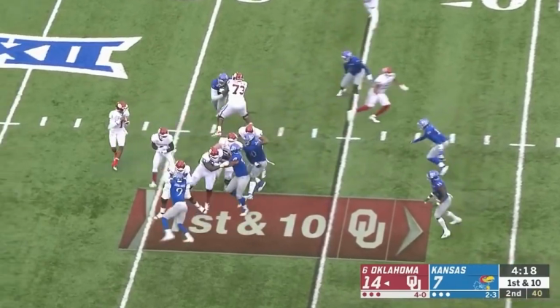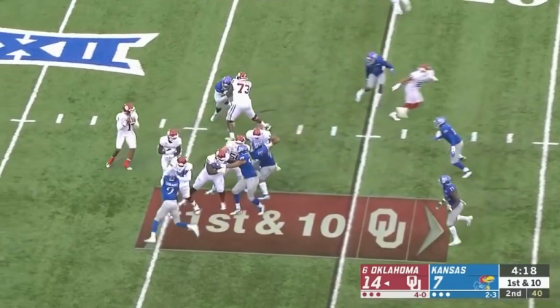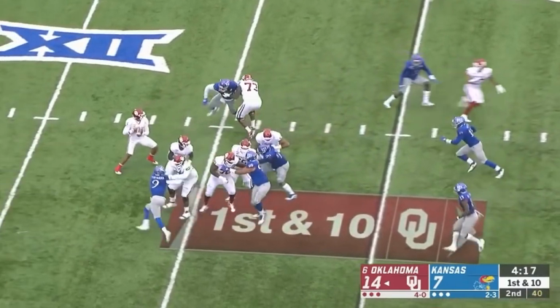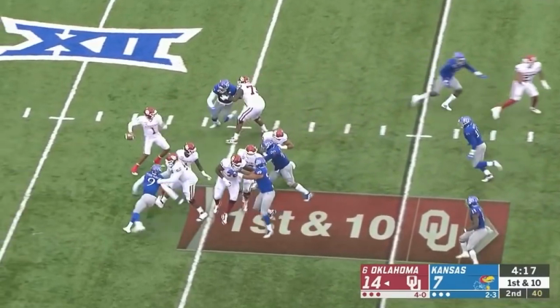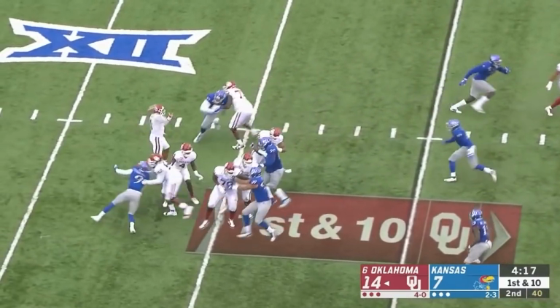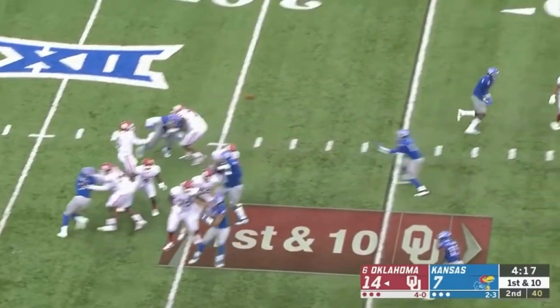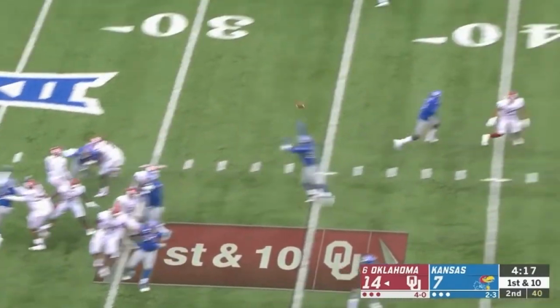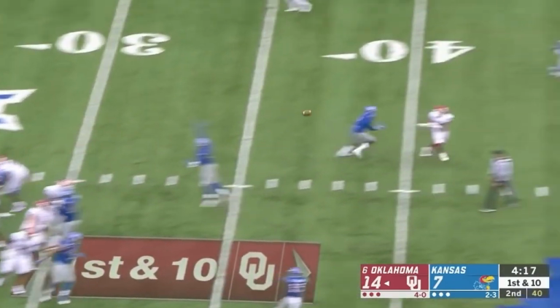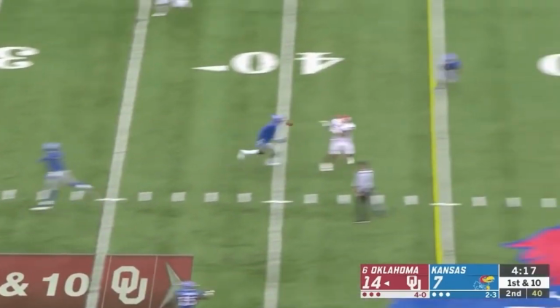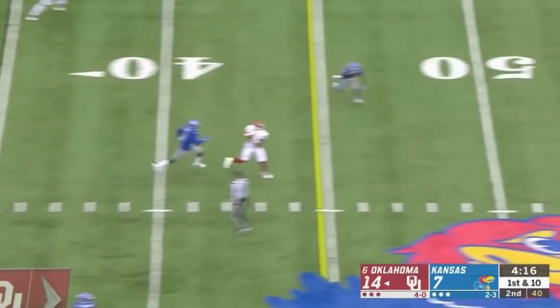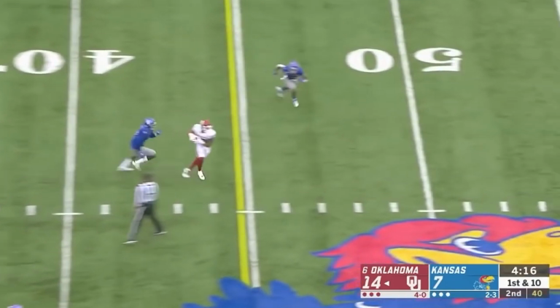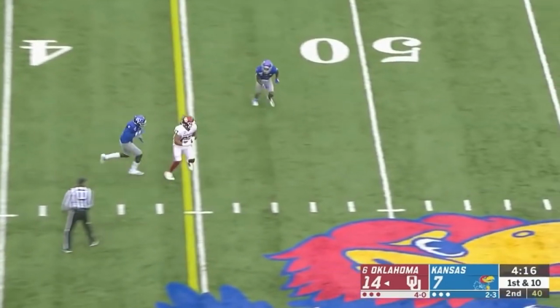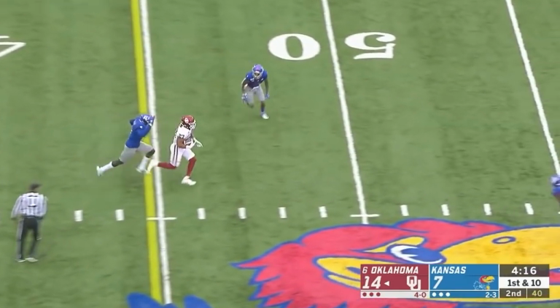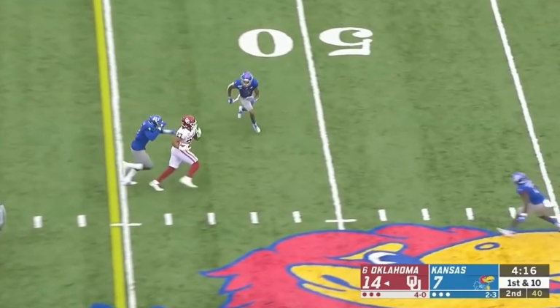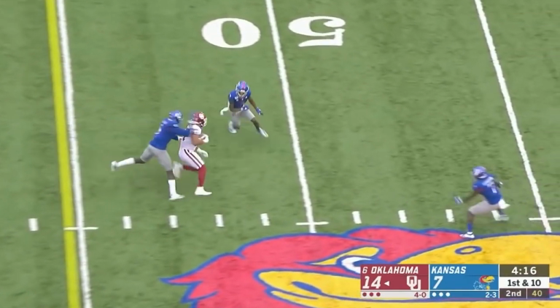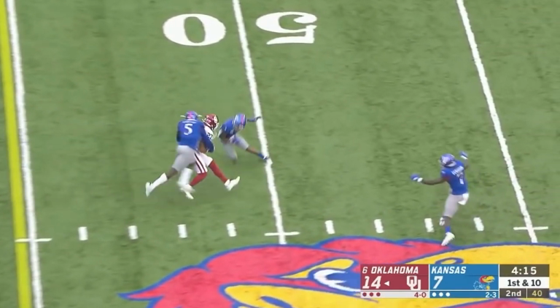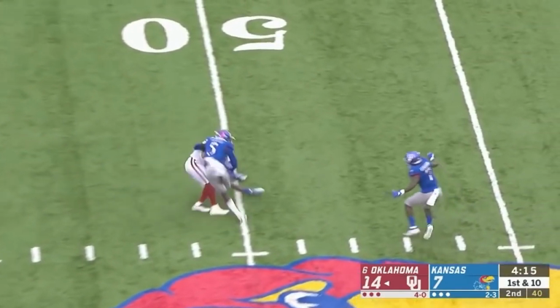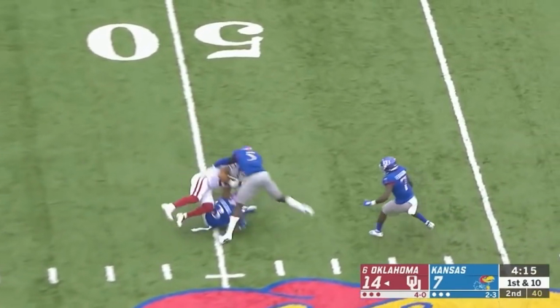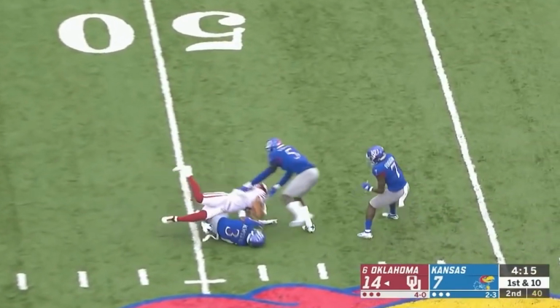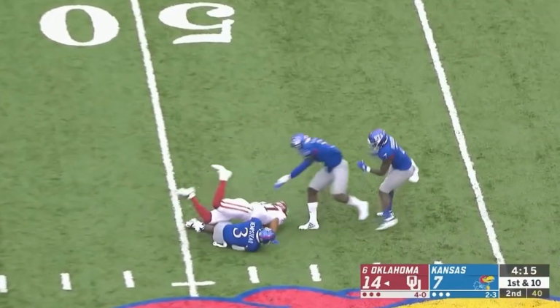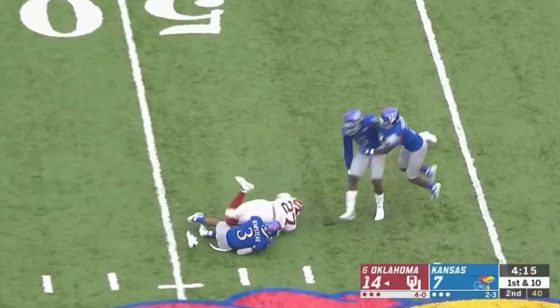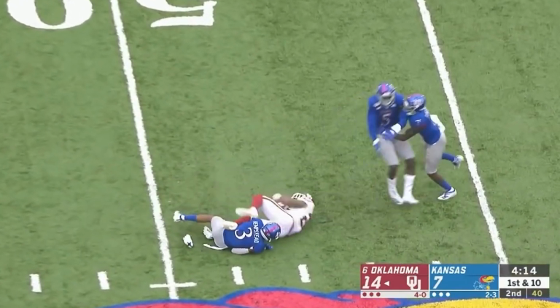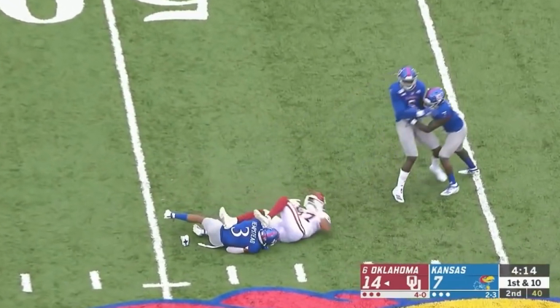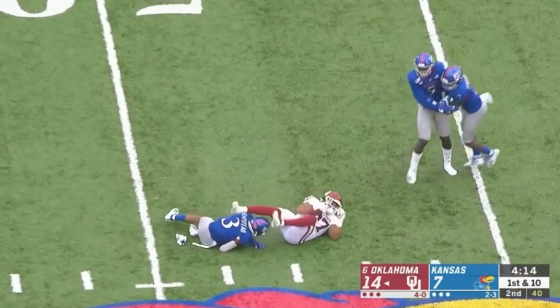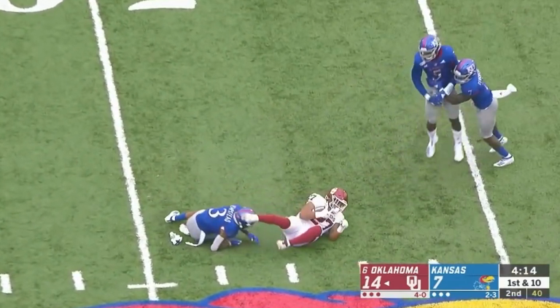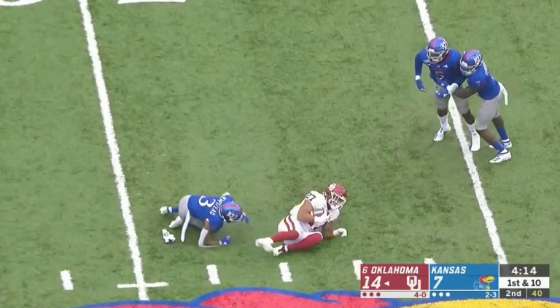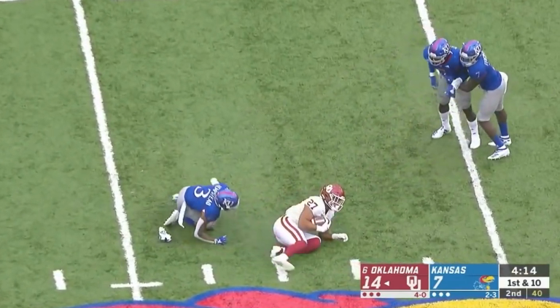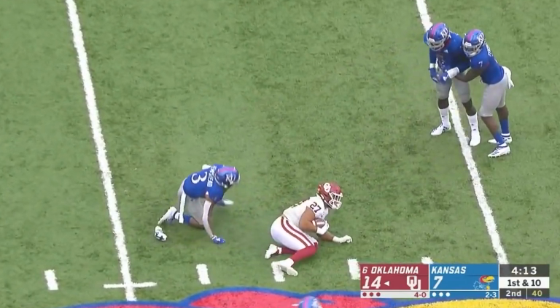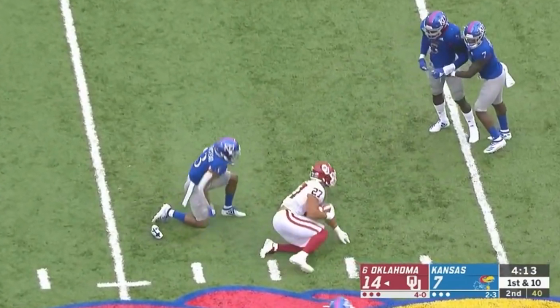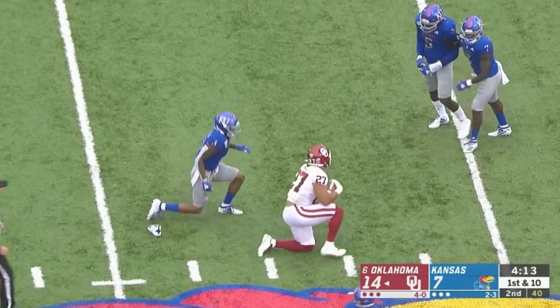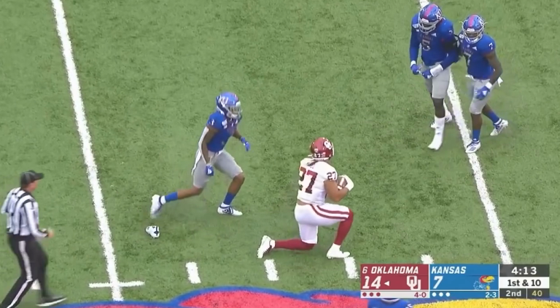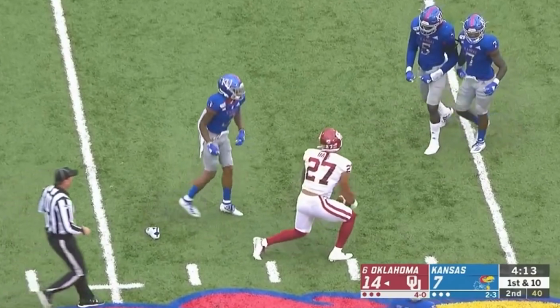Play action here for Hurts, and a beautiful throw for a first down to Jeremiah Hall.